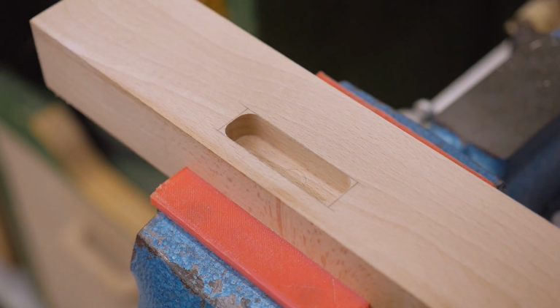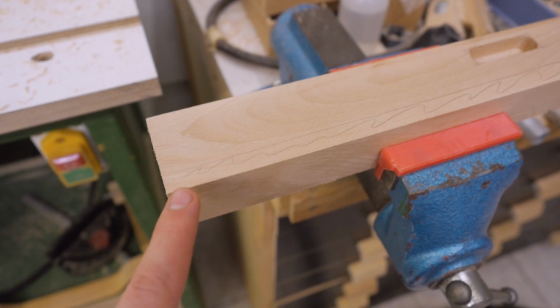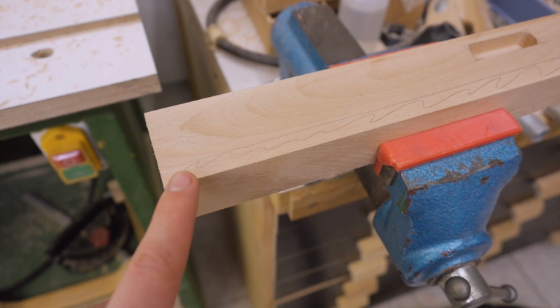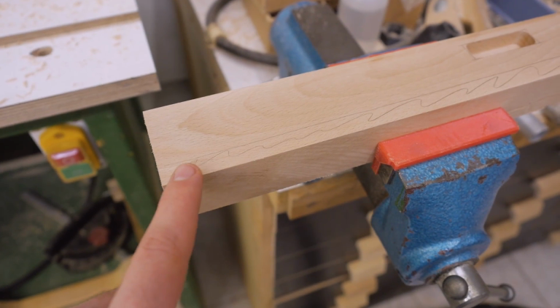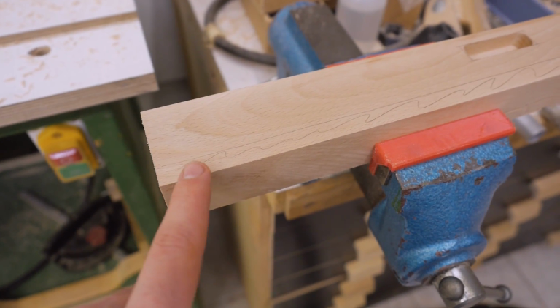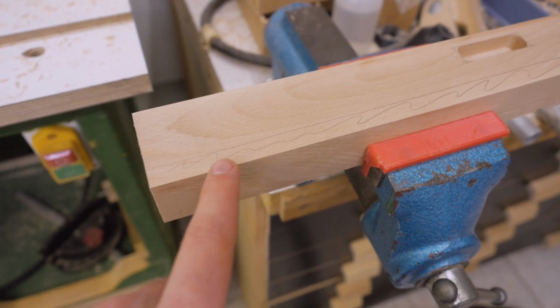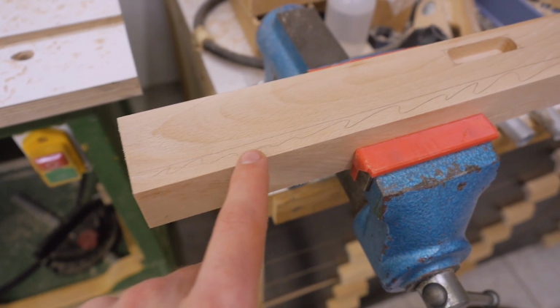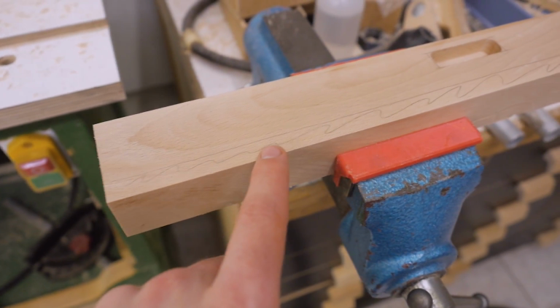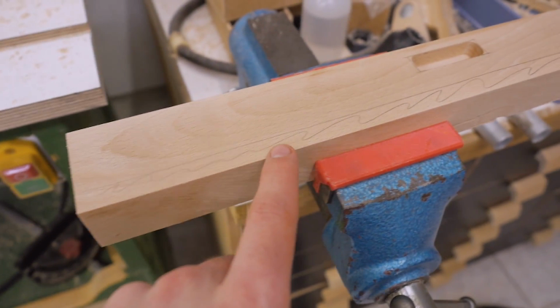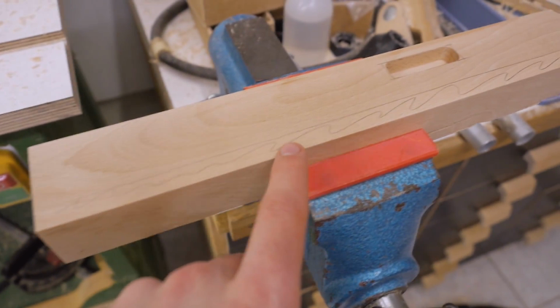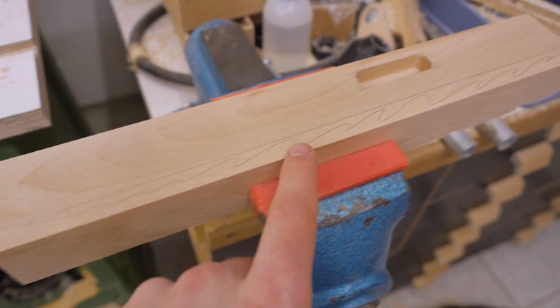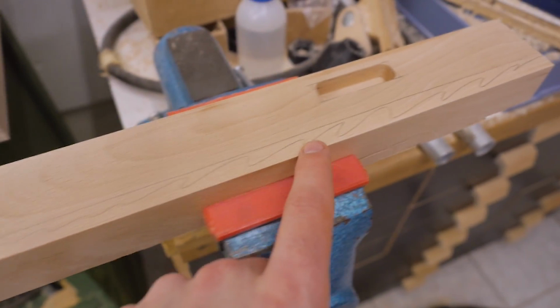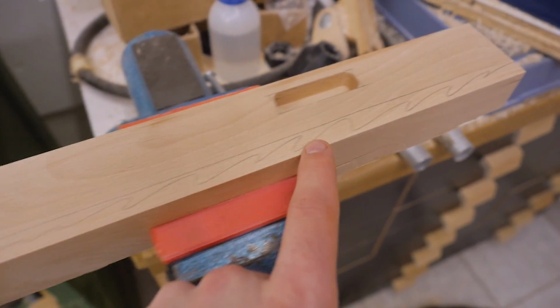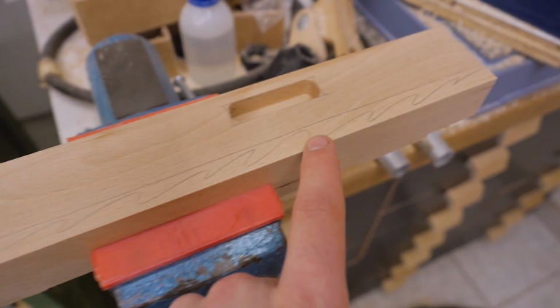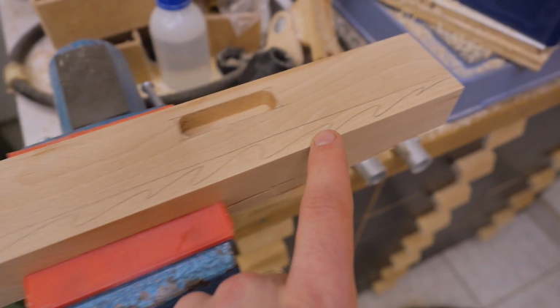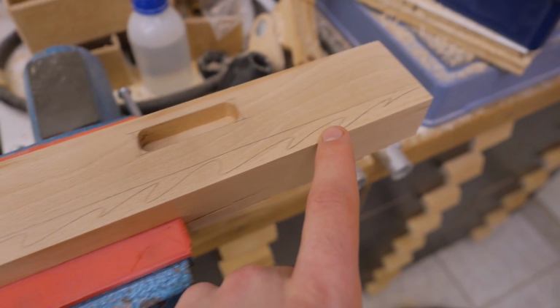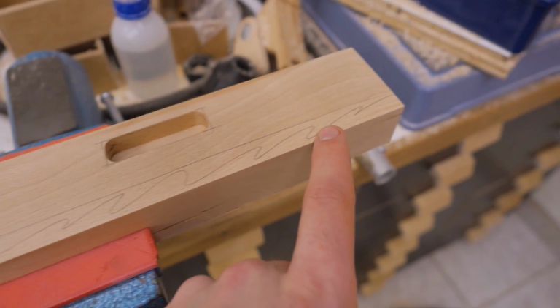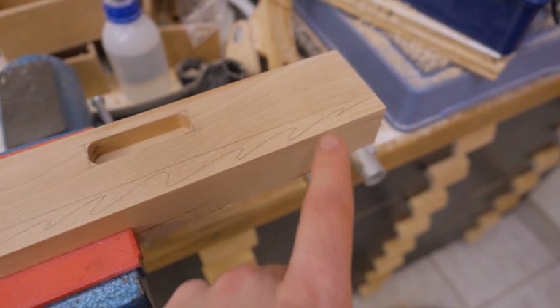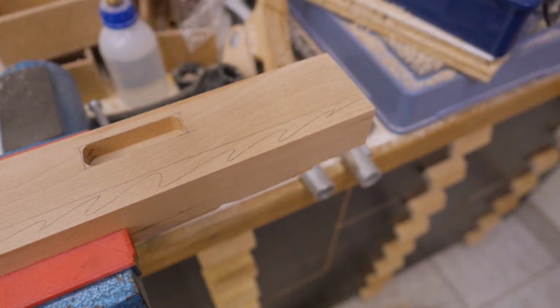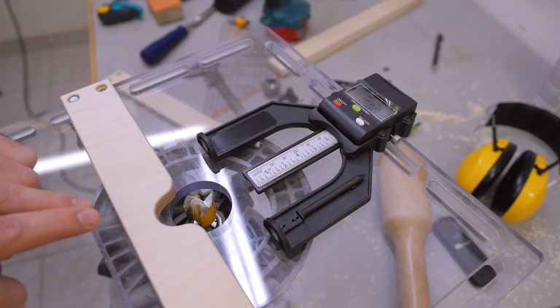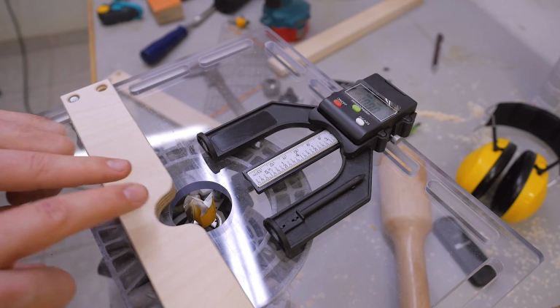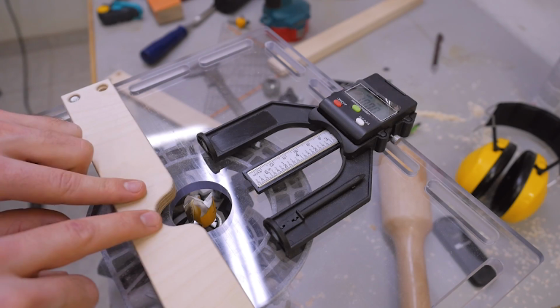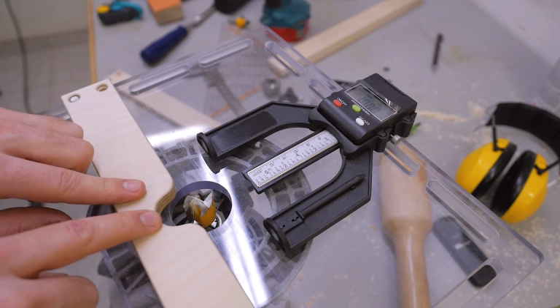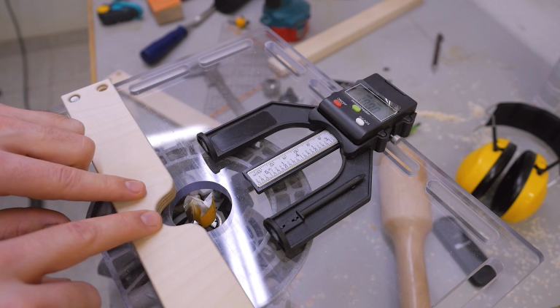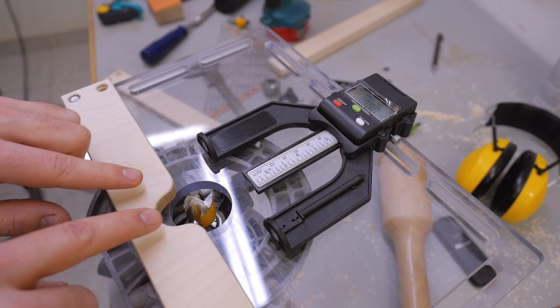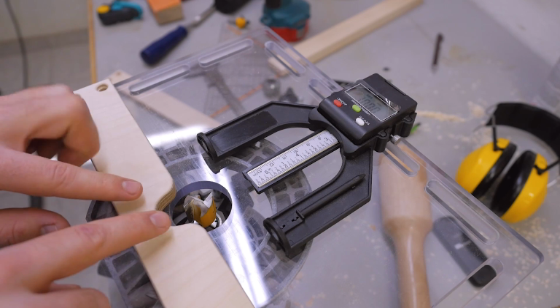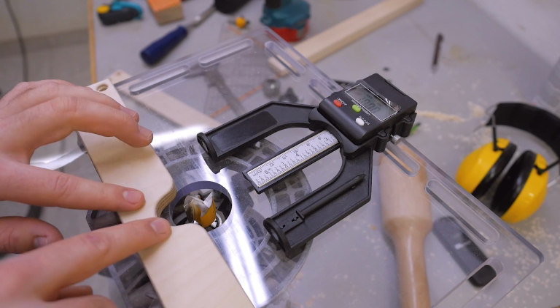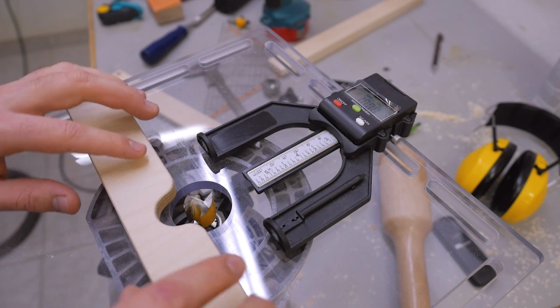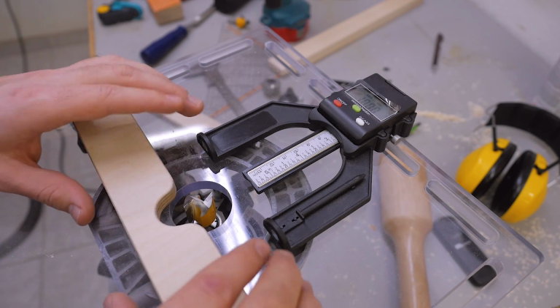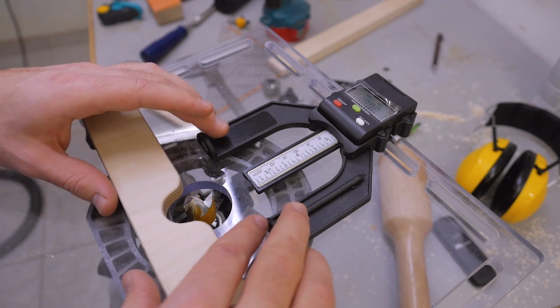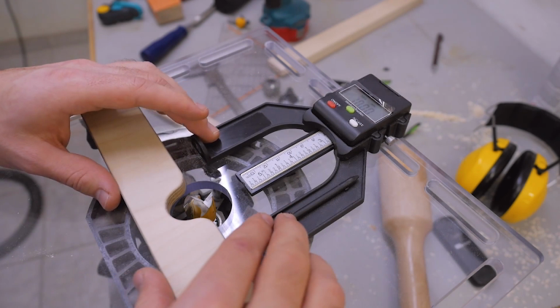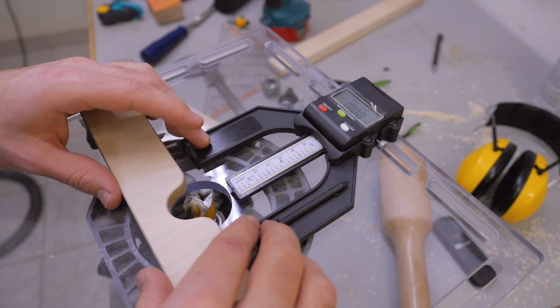Last example. Let's say I want to have a 10mm wide rabbet in this edge. For that I only need to use one fence with the cutout.